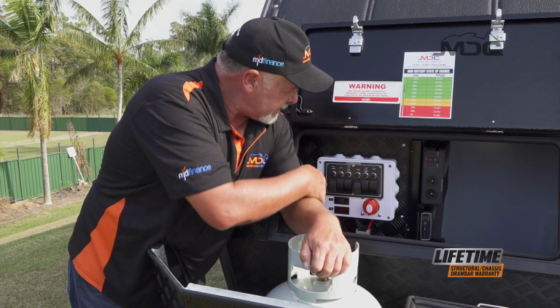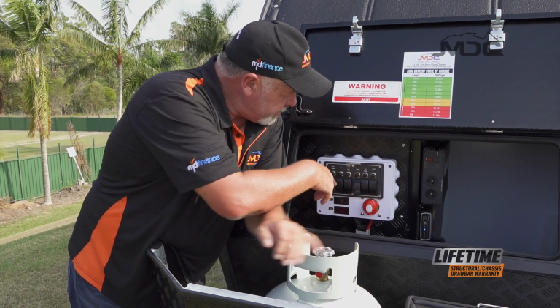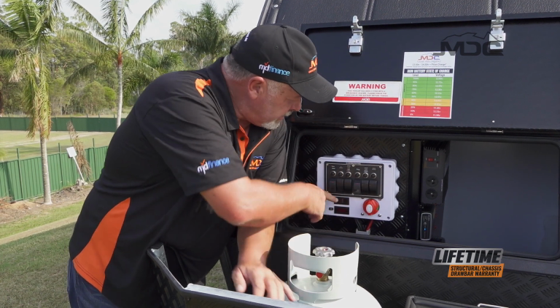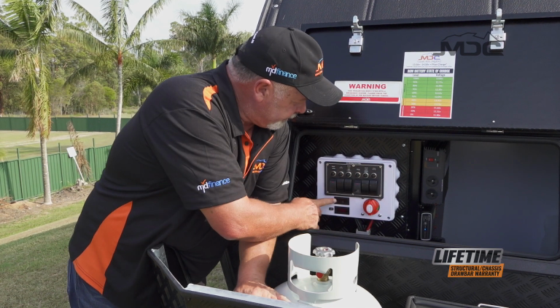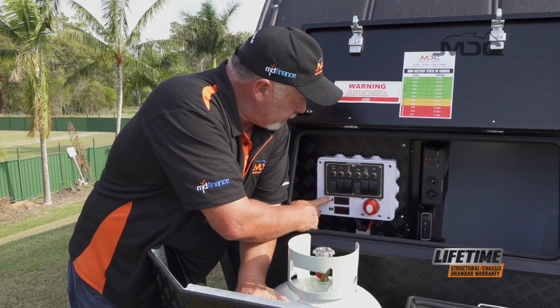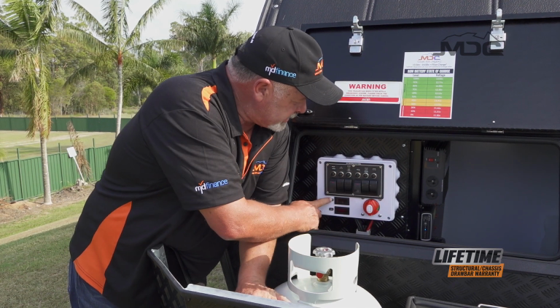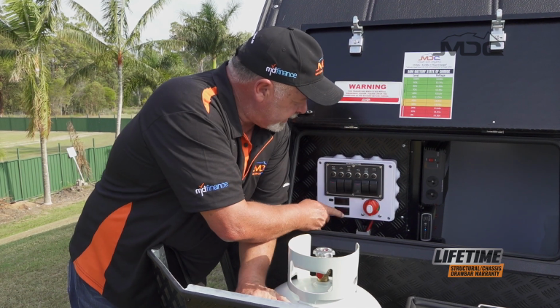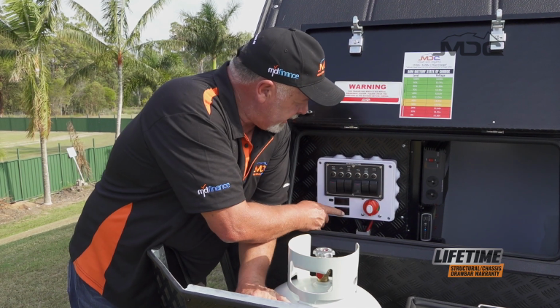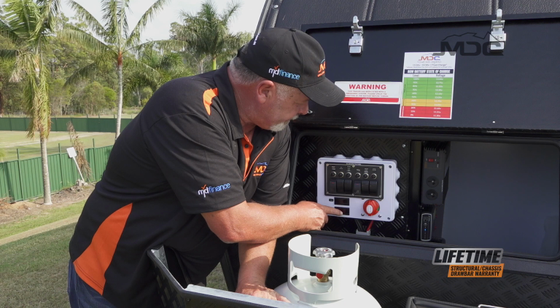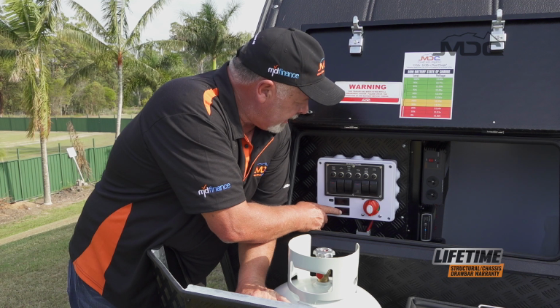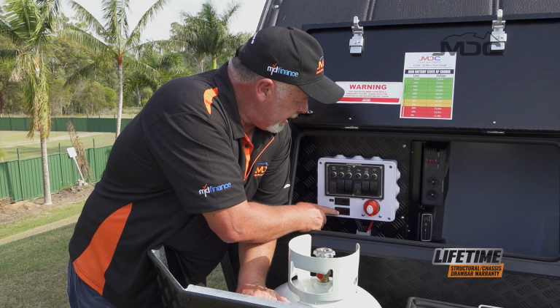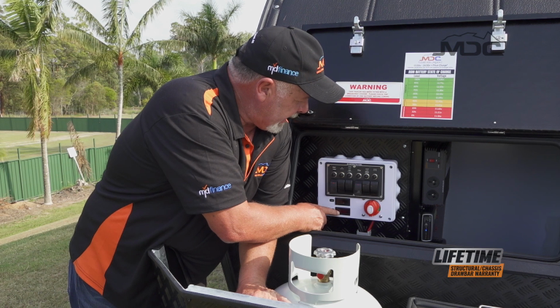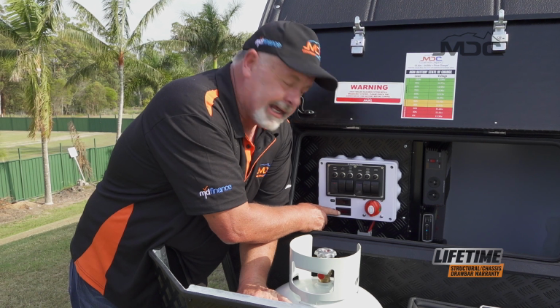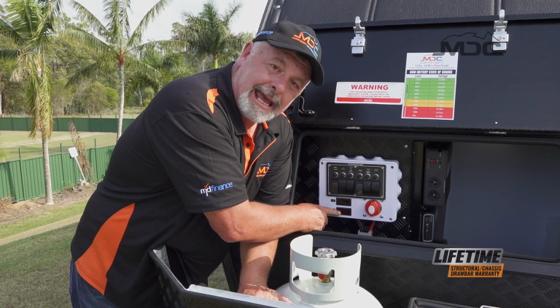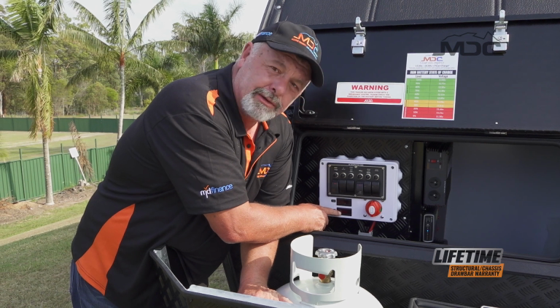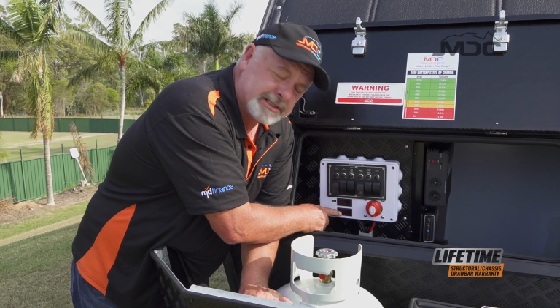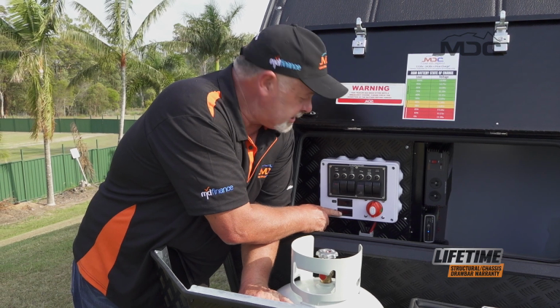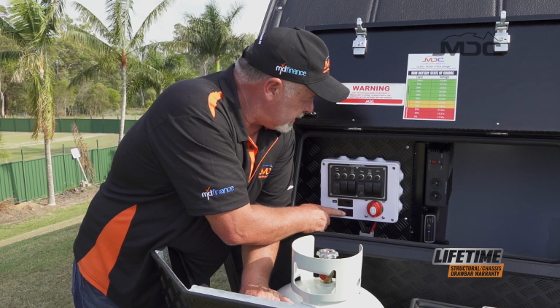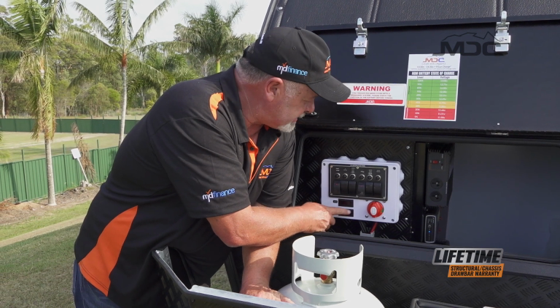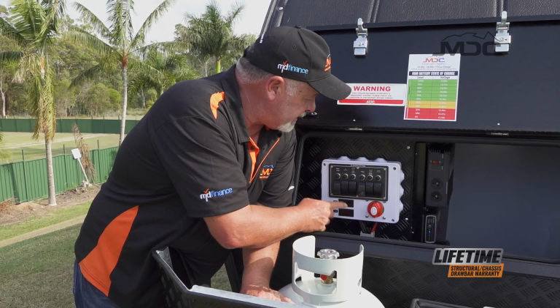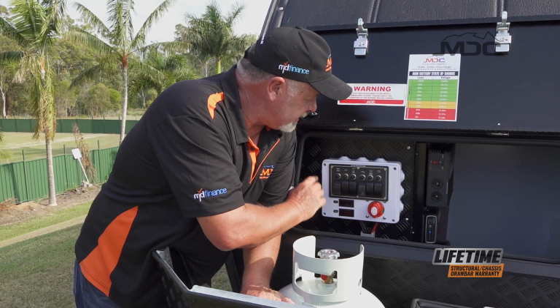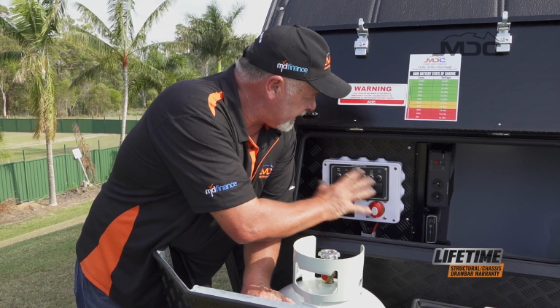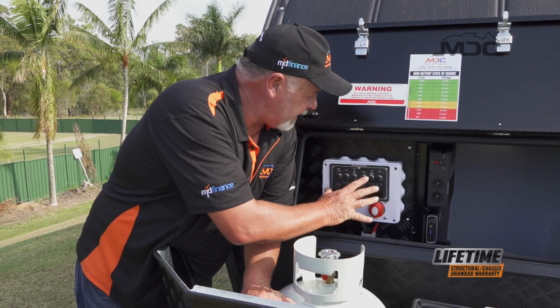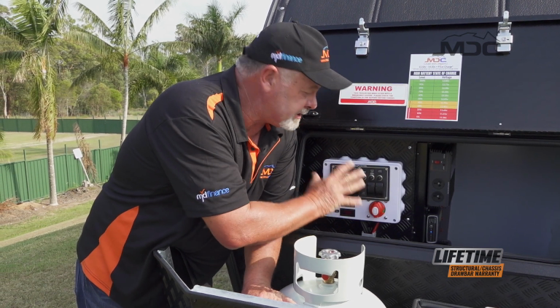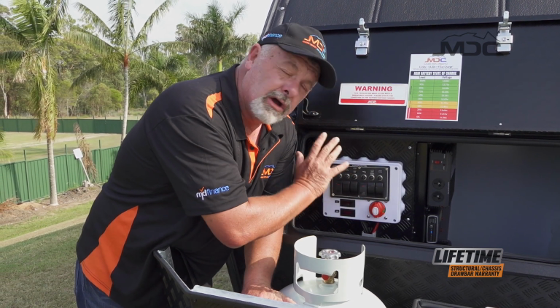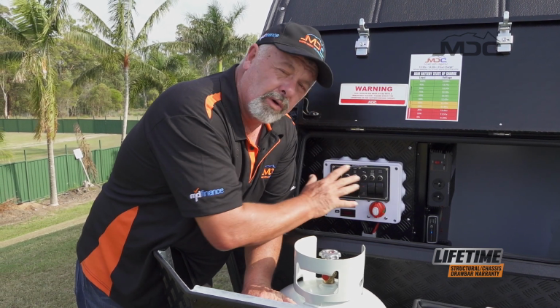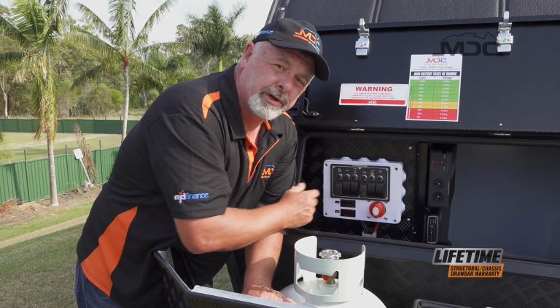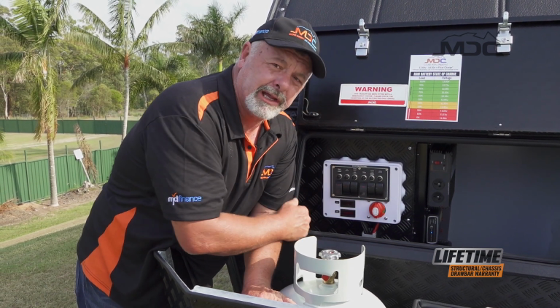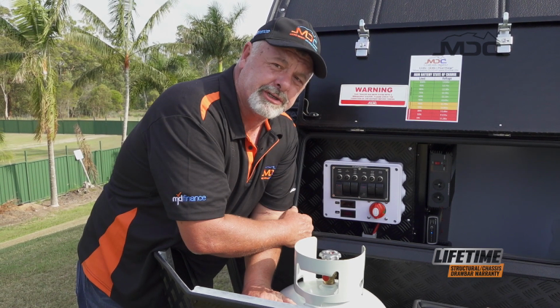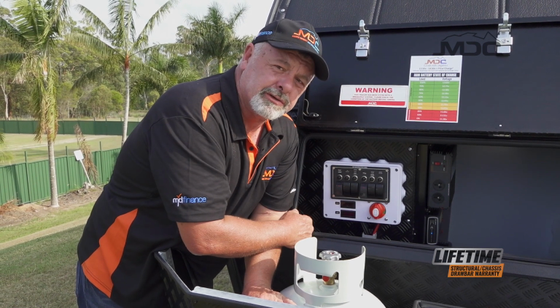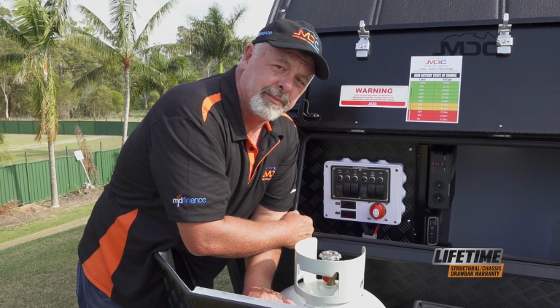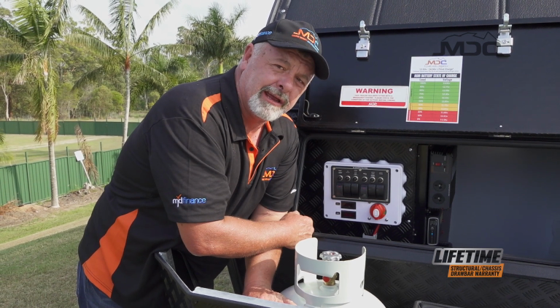There's also a voltage readout and amp usage display. So that covers all your electricals from here.